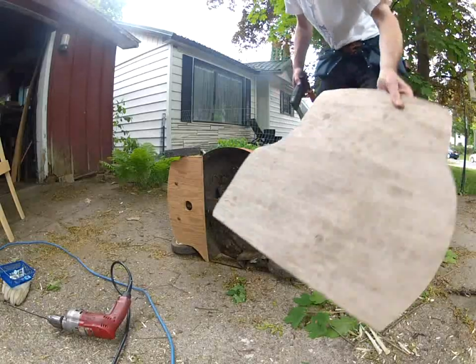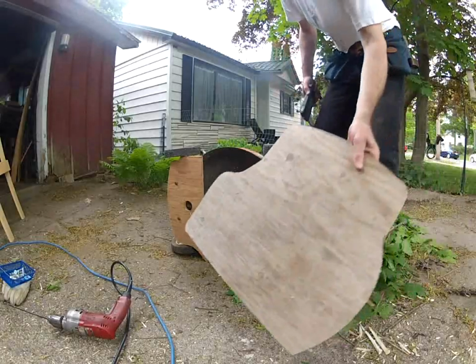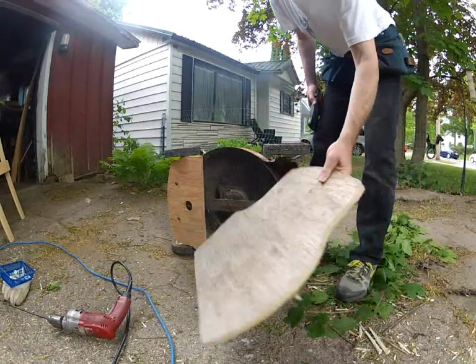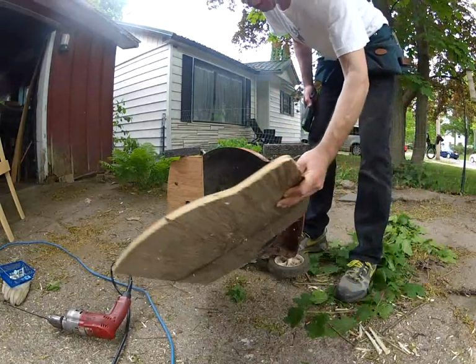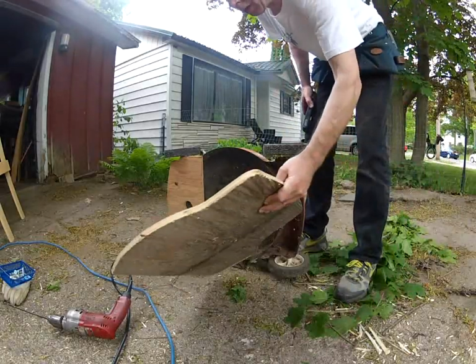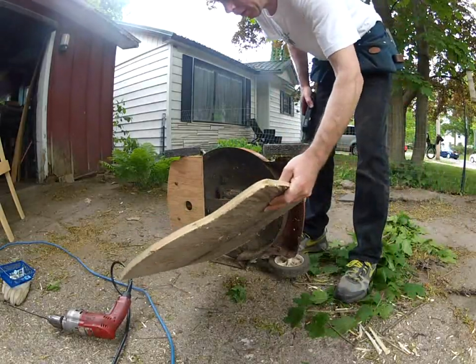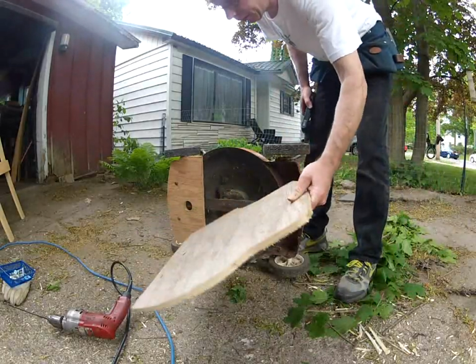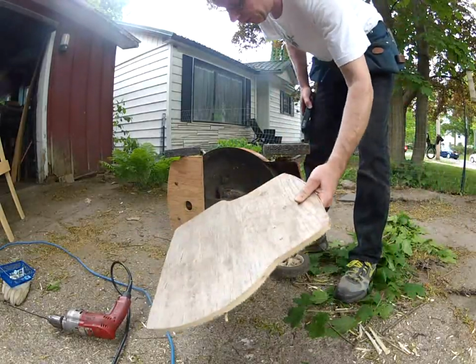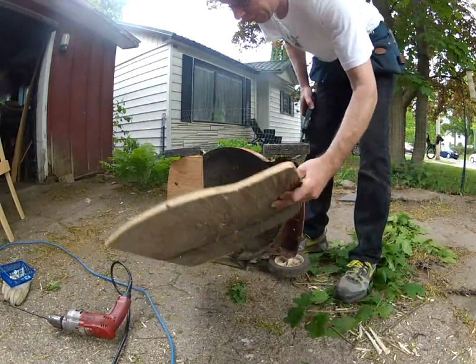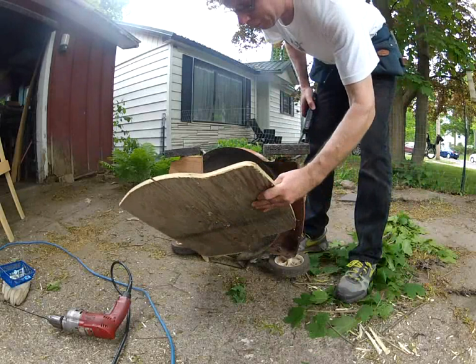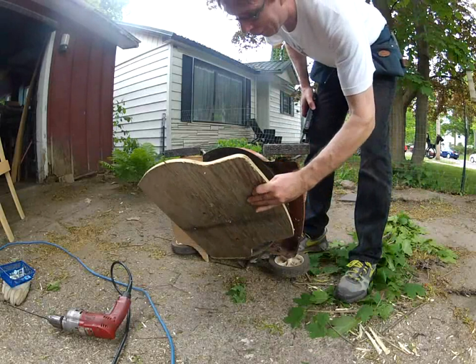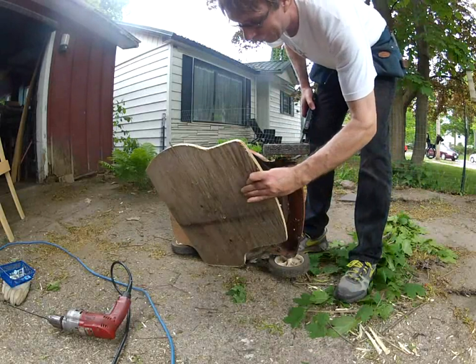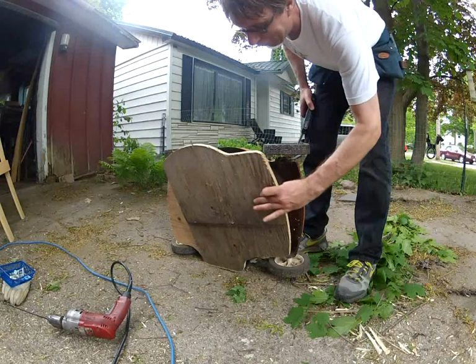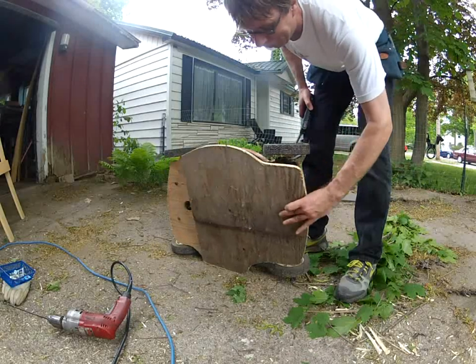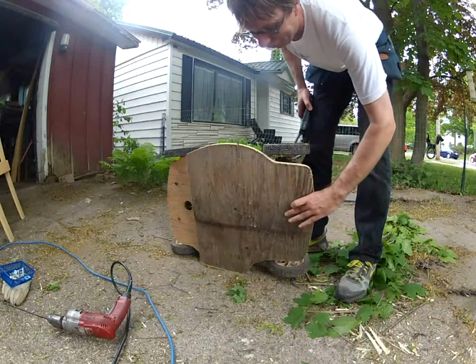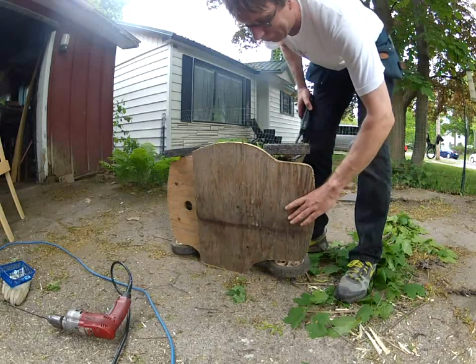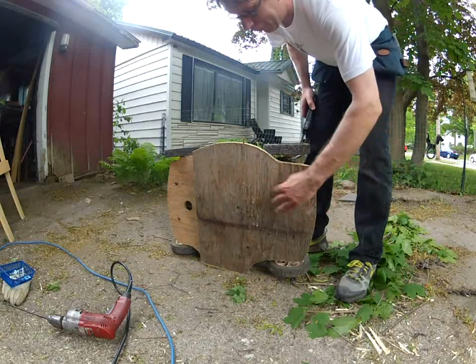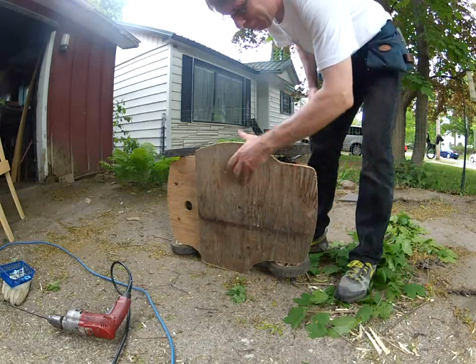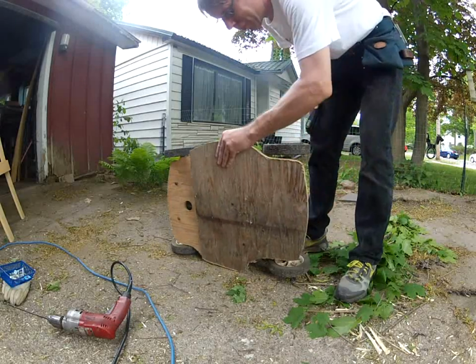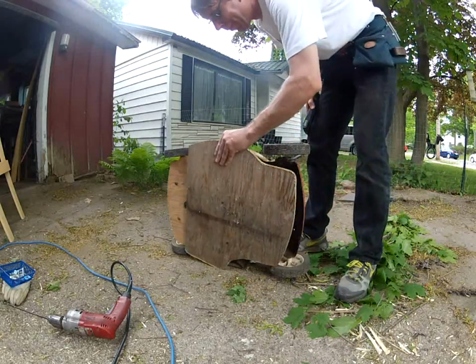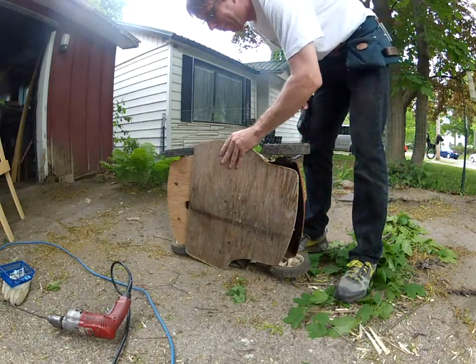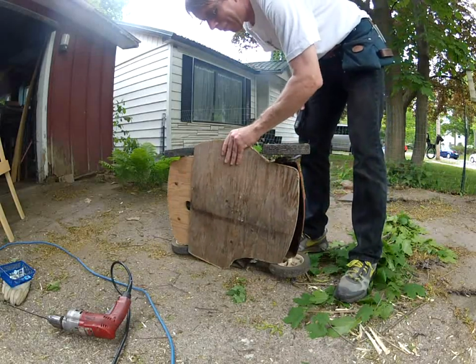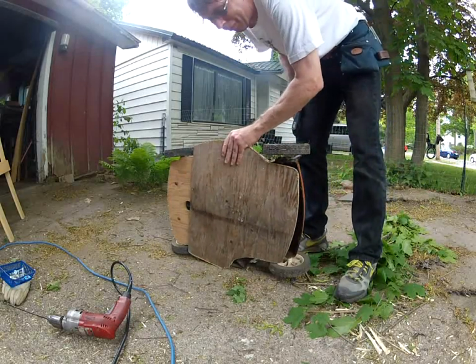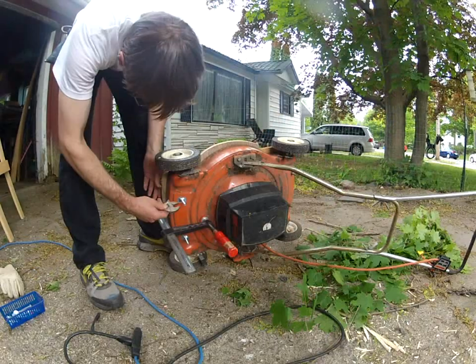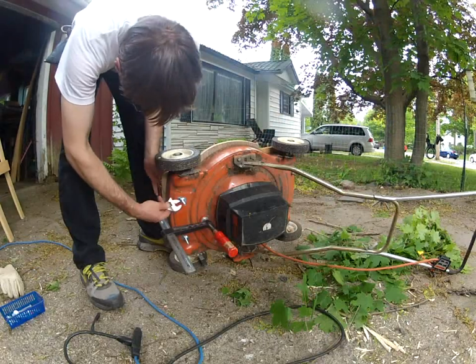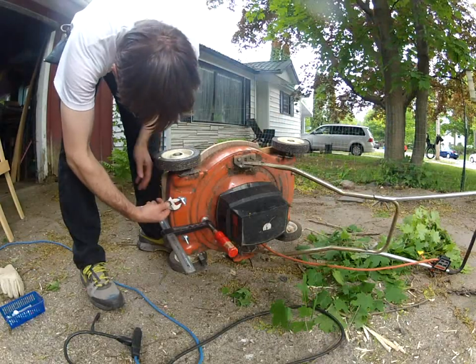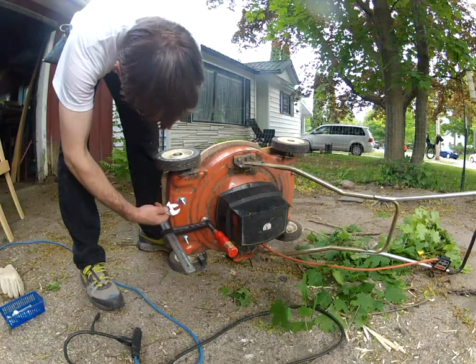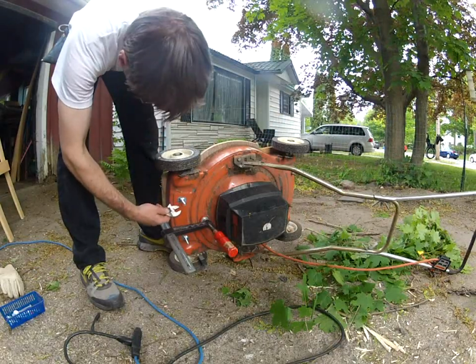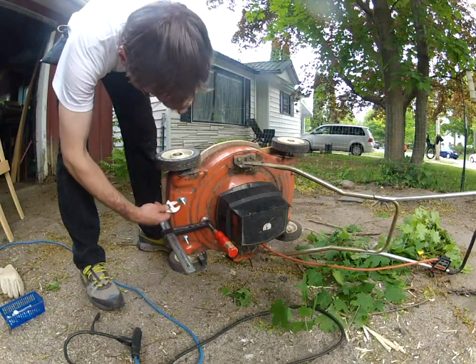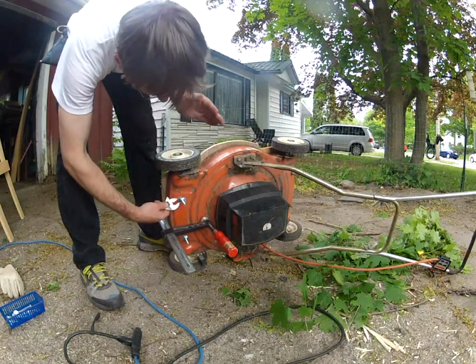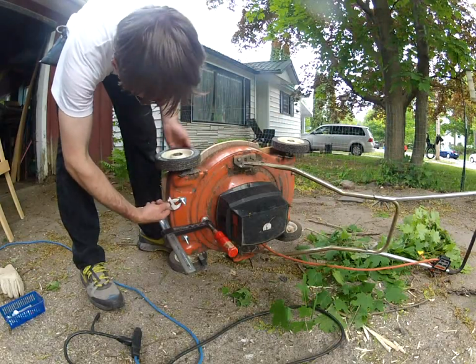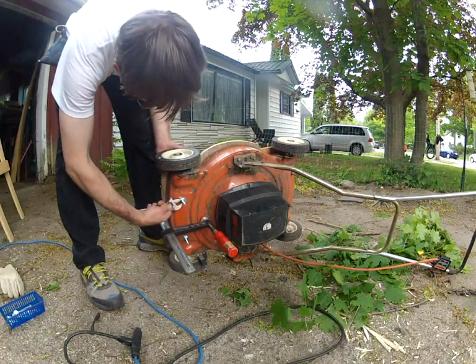So it works pretty good. Just need to guard the exposed part of the blade here, and I think I'm ready to start cleaning the yard up.